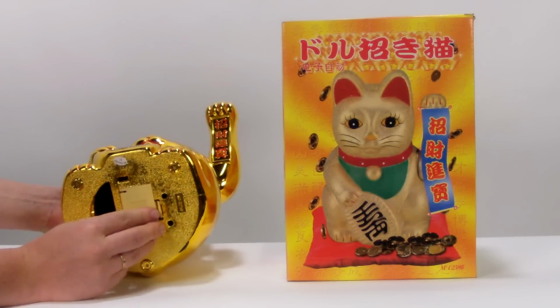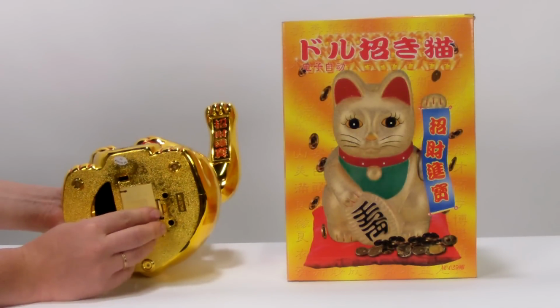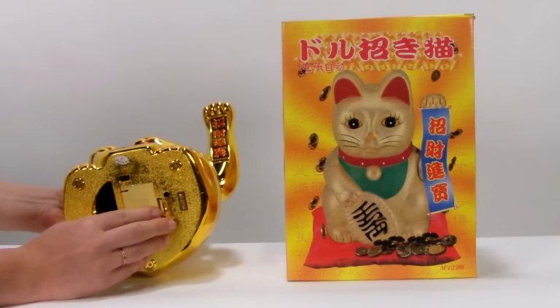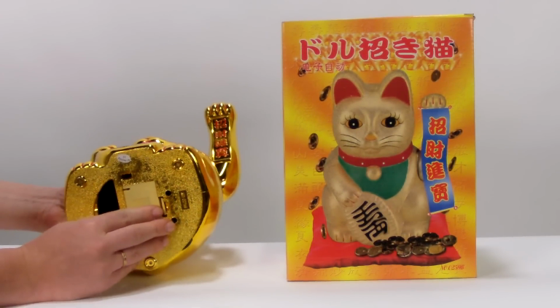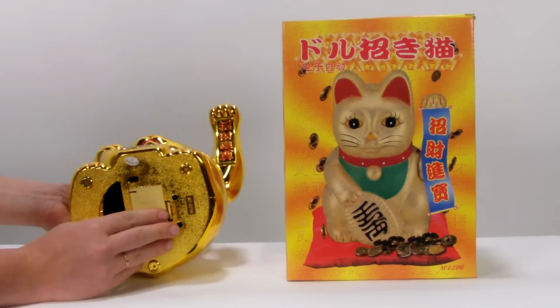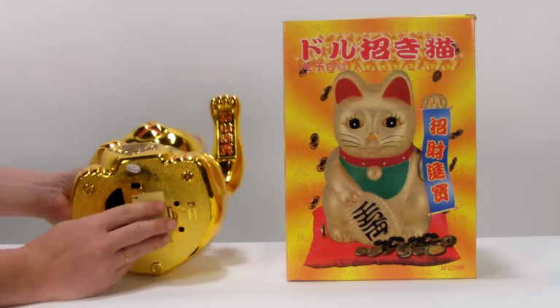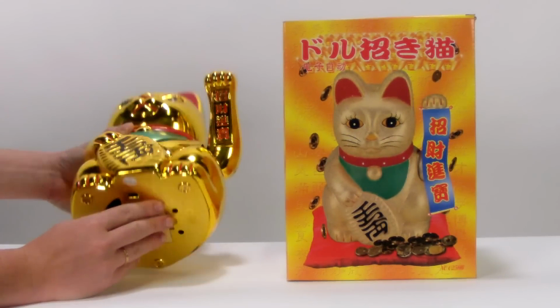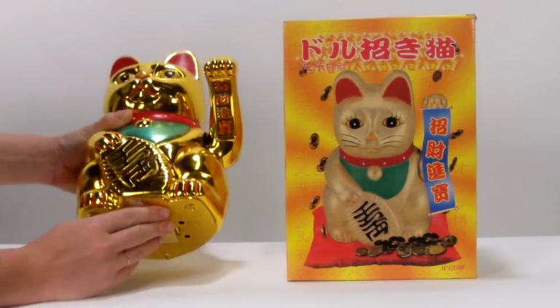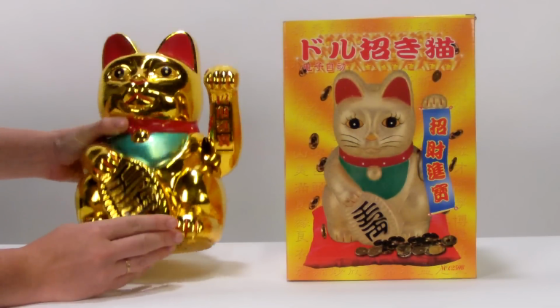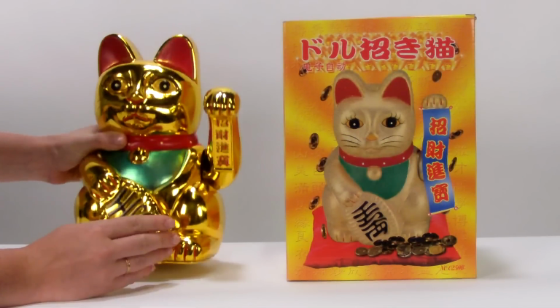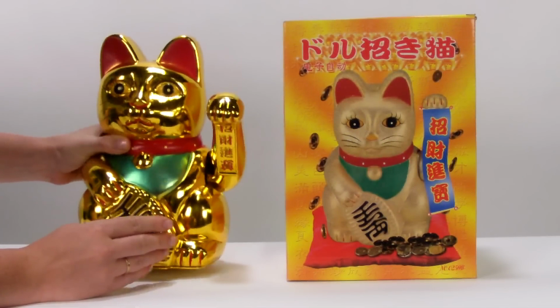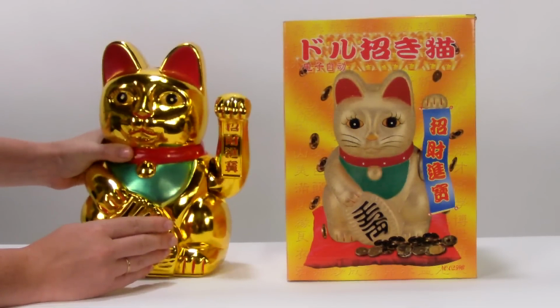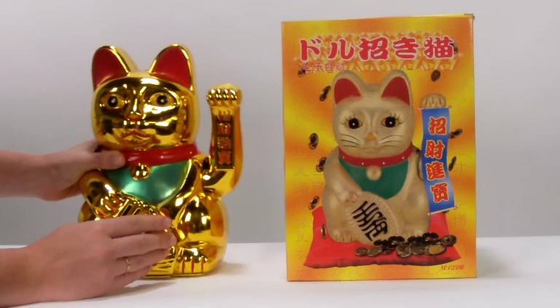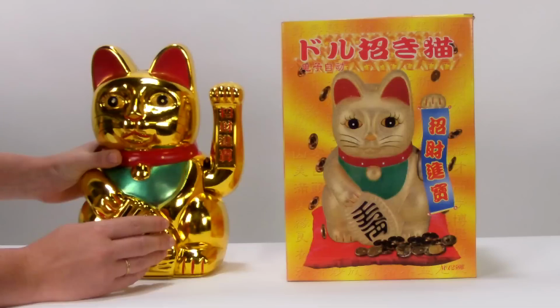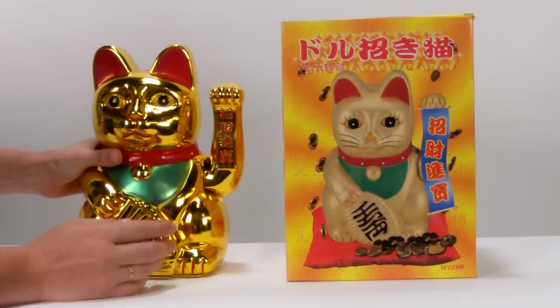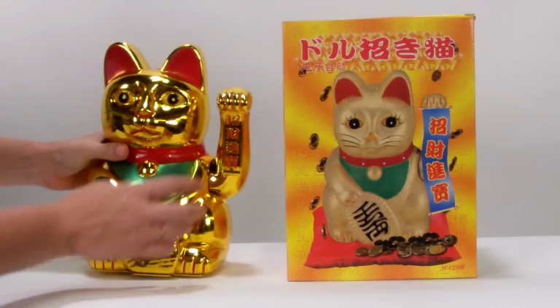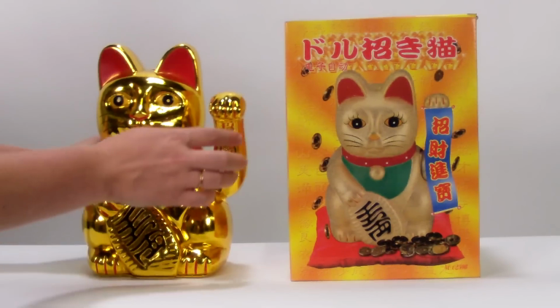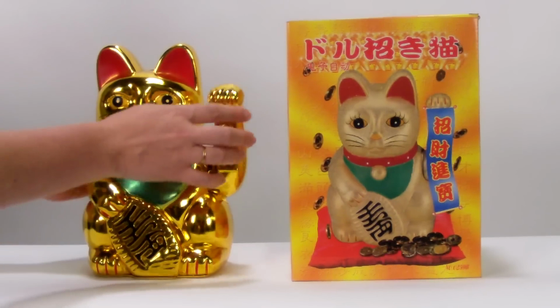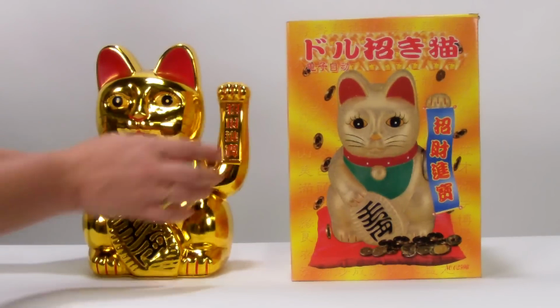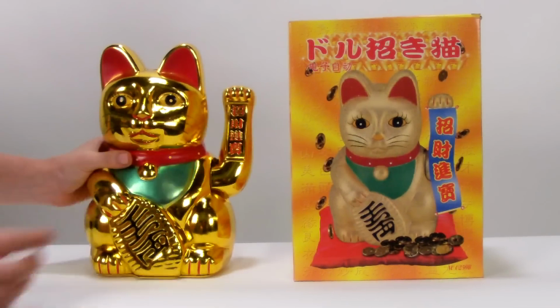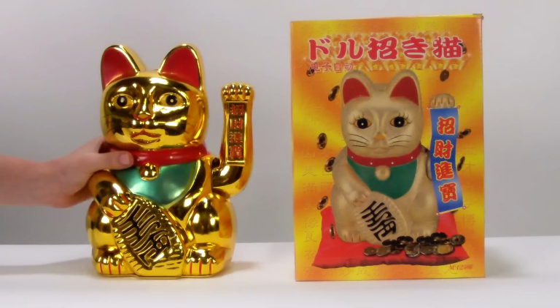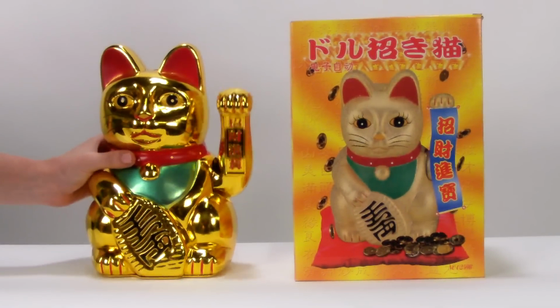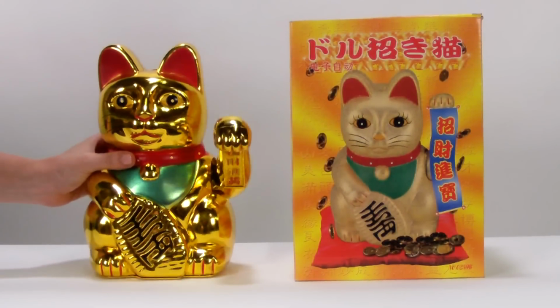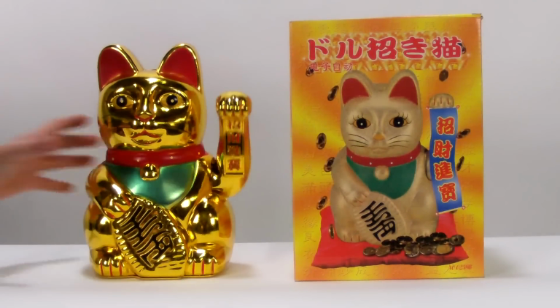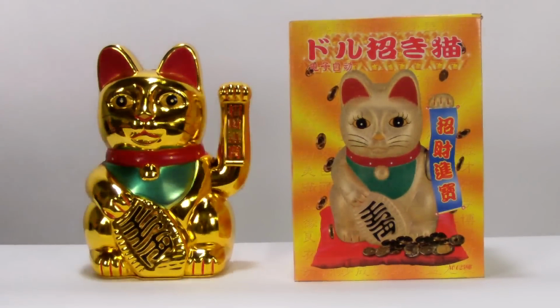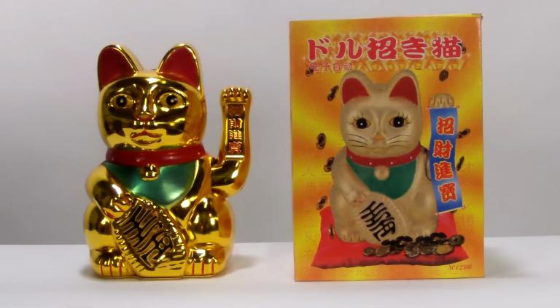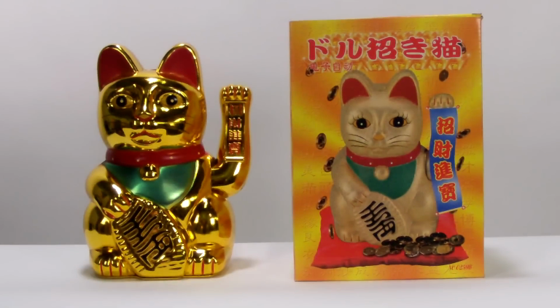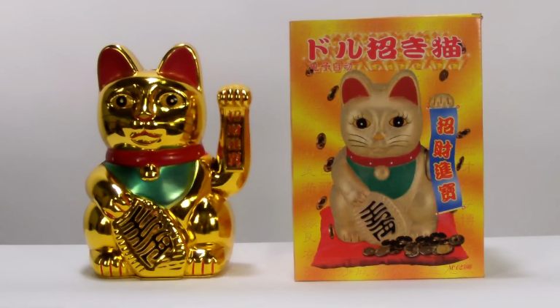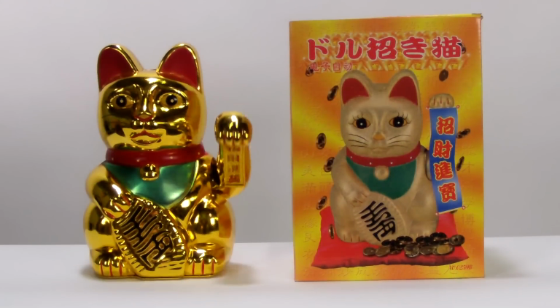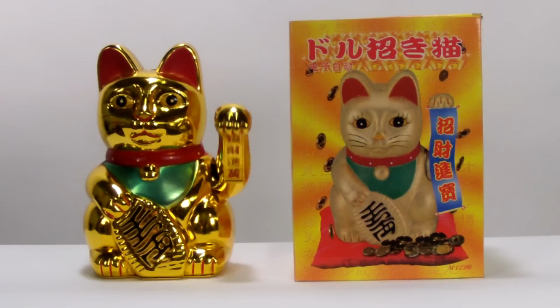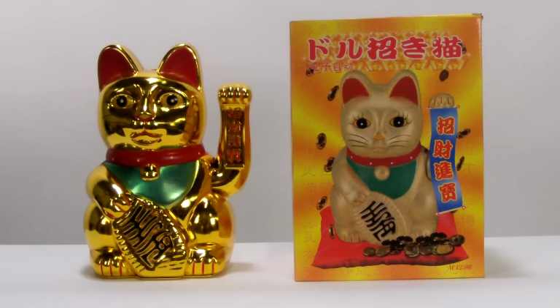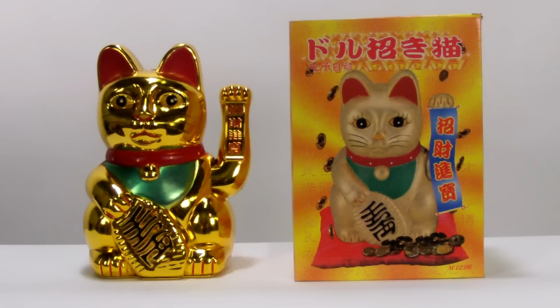If you're looking to increase your financial flow and wealth chi, a Maneki-neko Wealth Cat is for you.